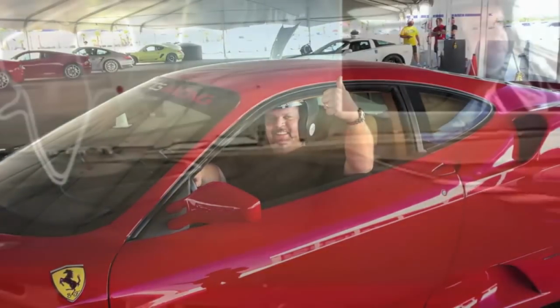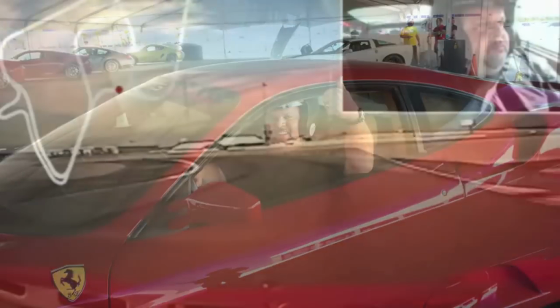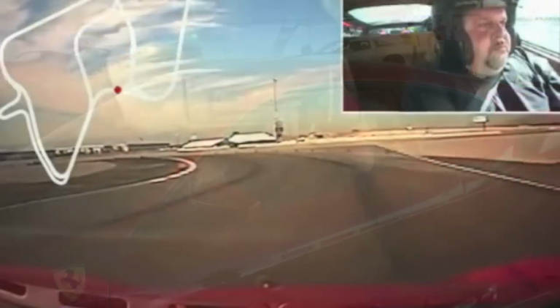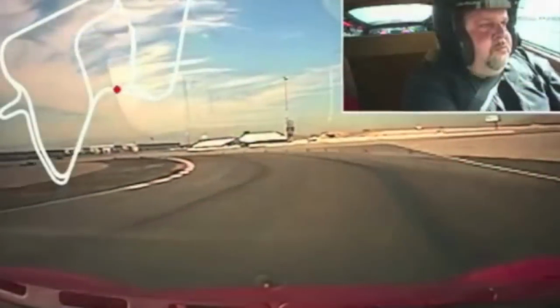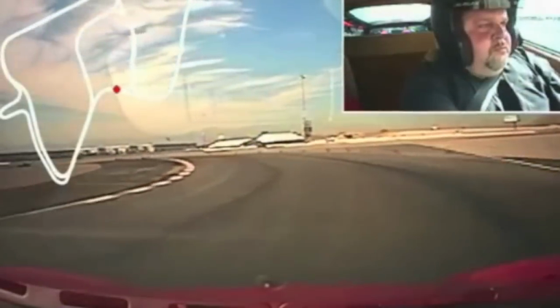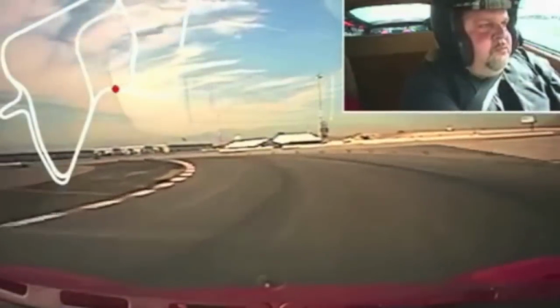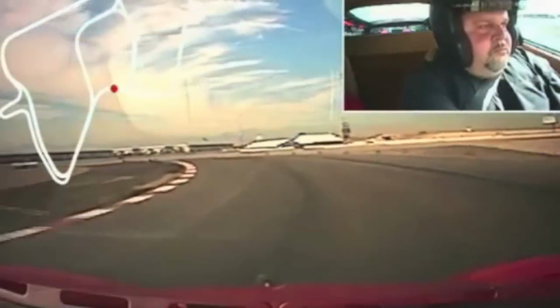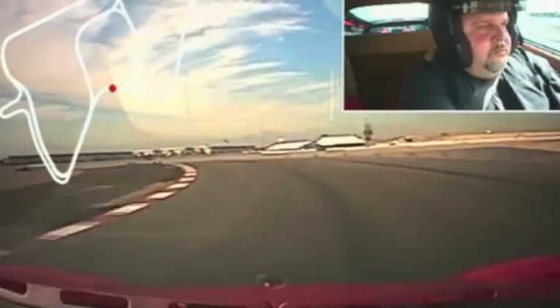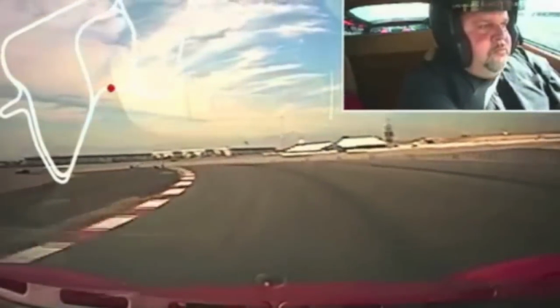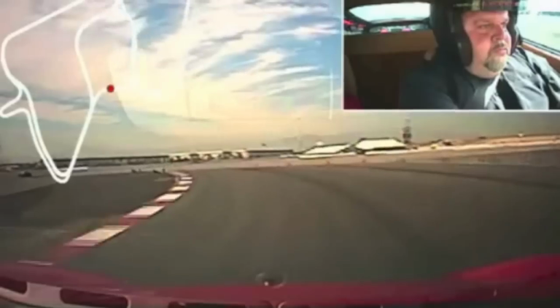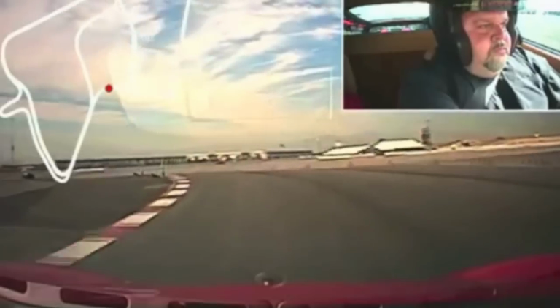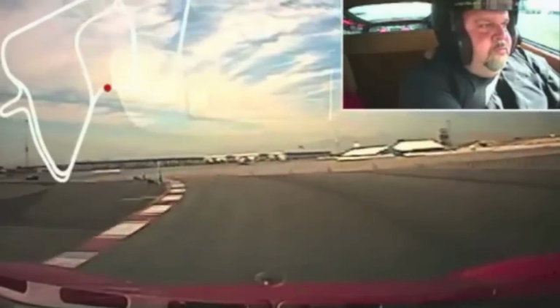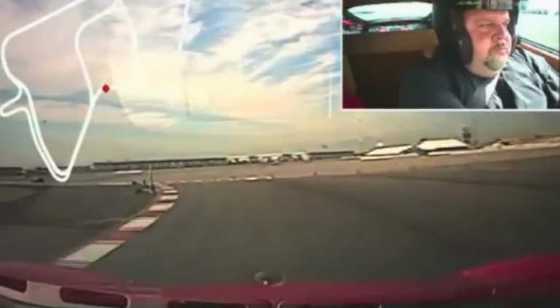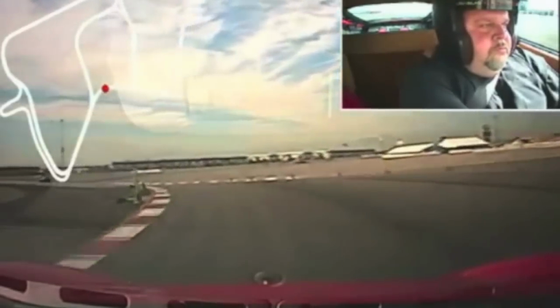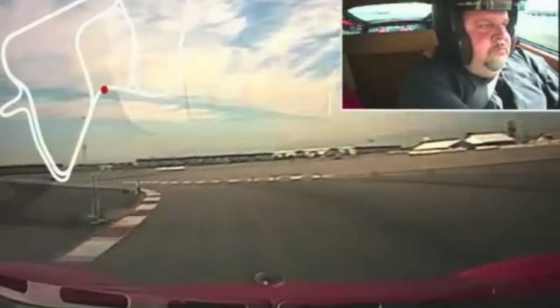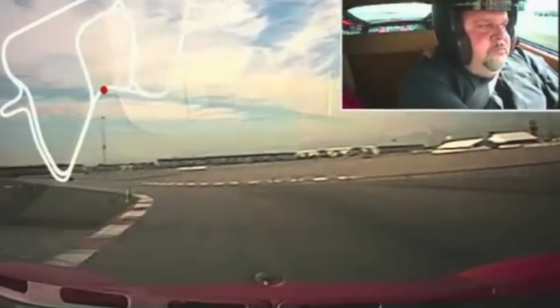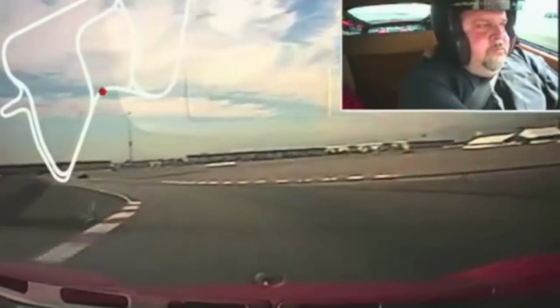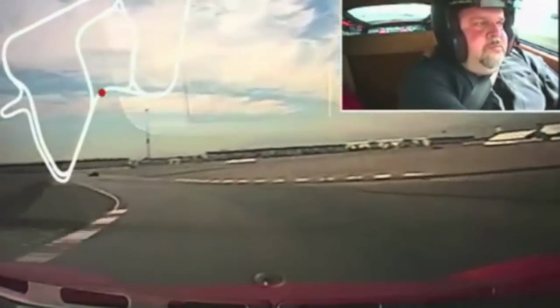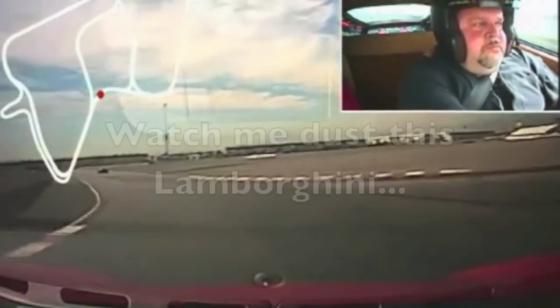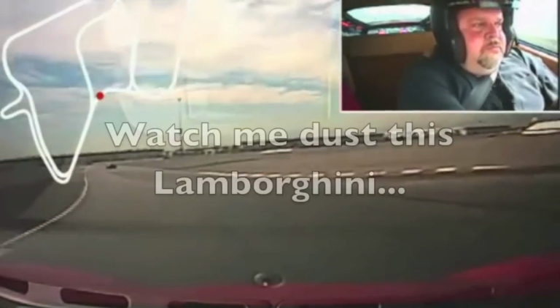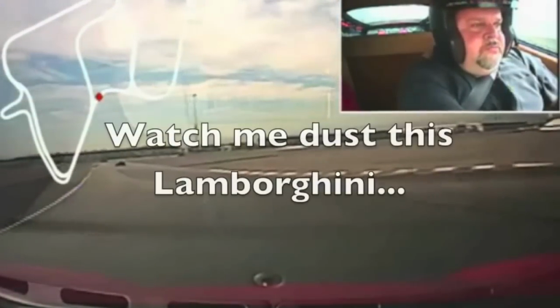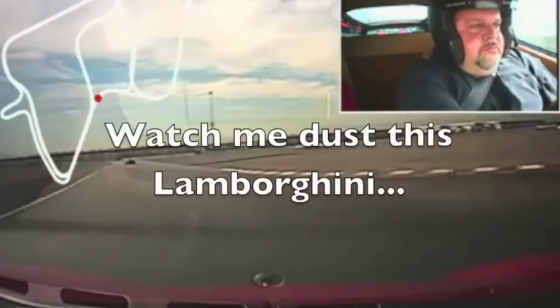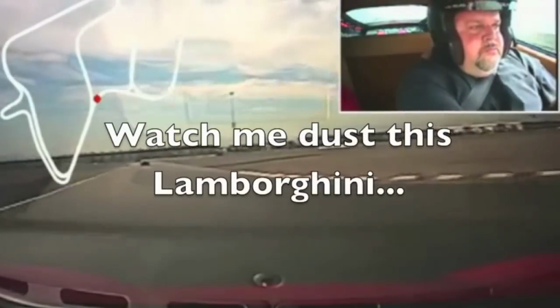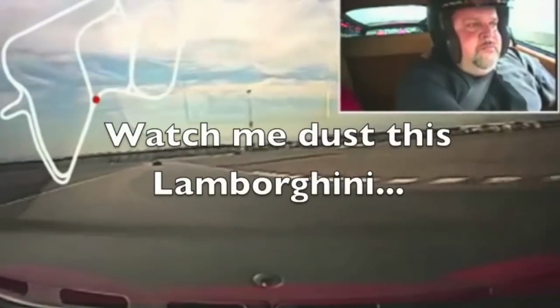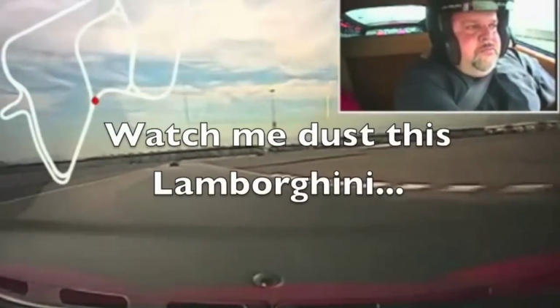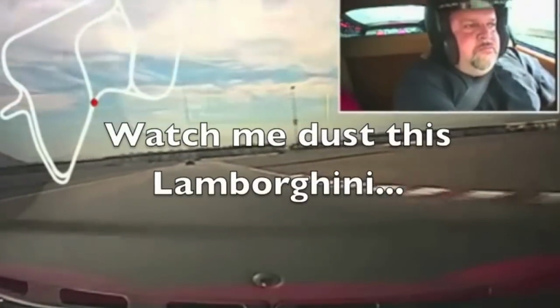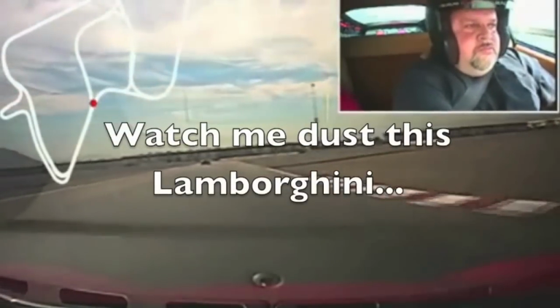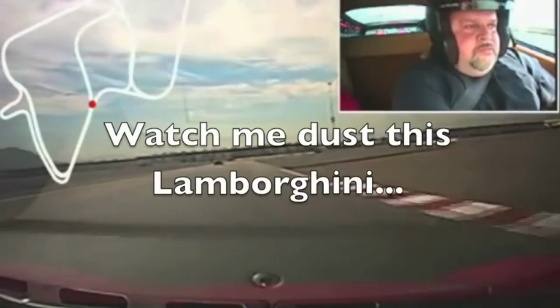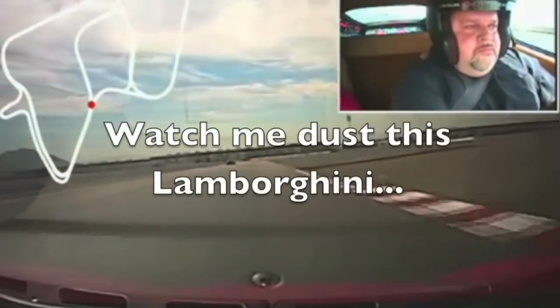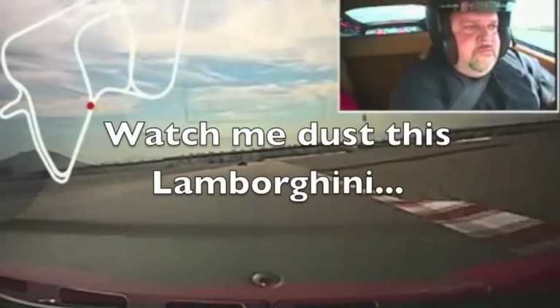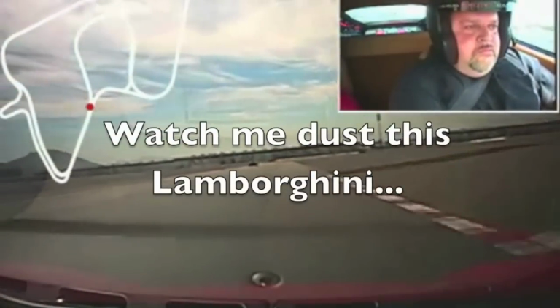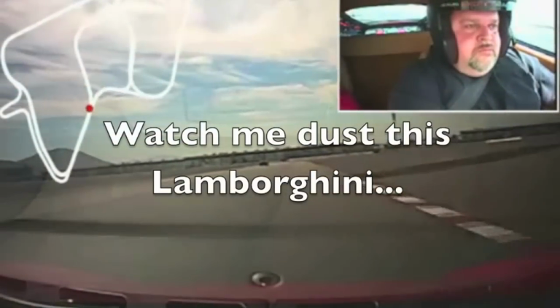Hit the apexes first, and accelerate gently out, full throttle, left side. Good job Dave.